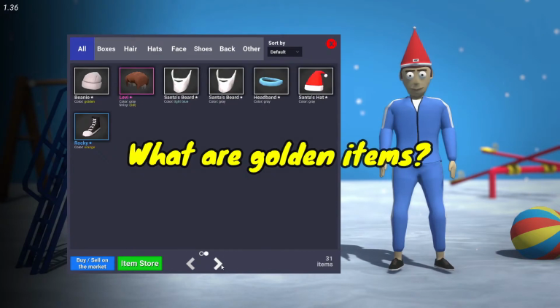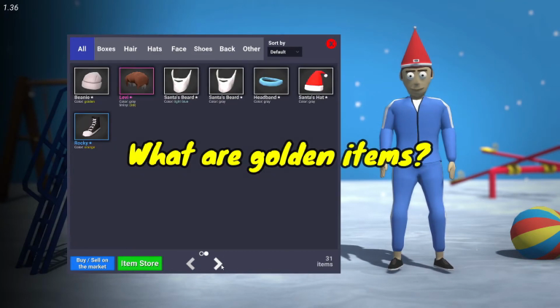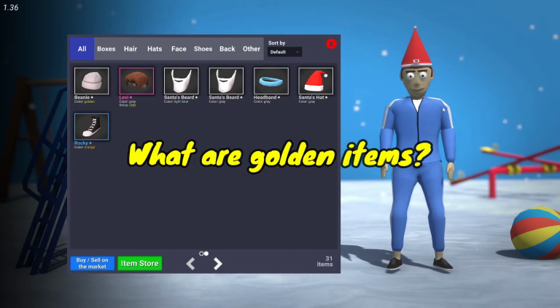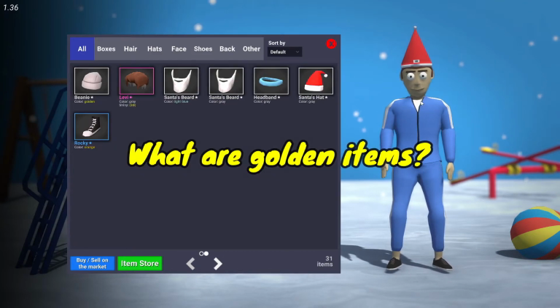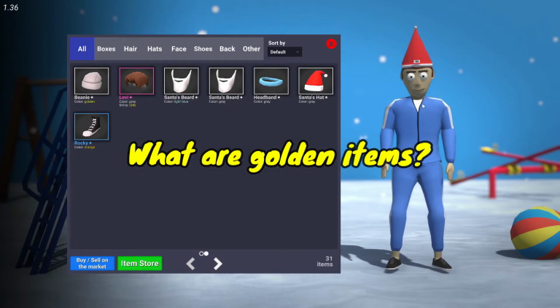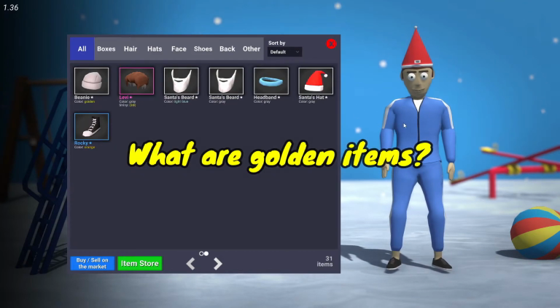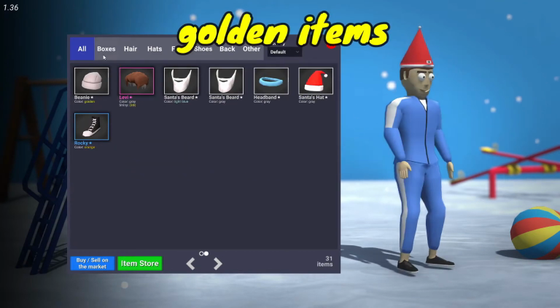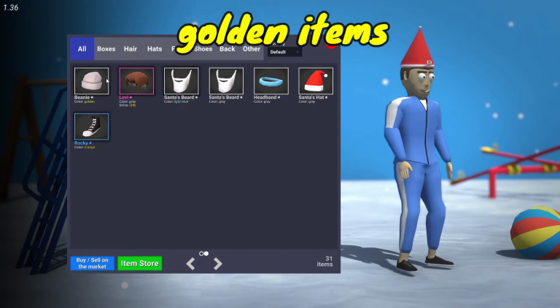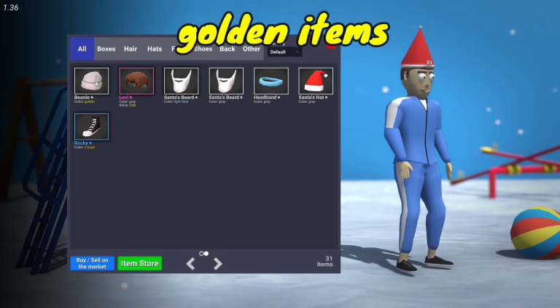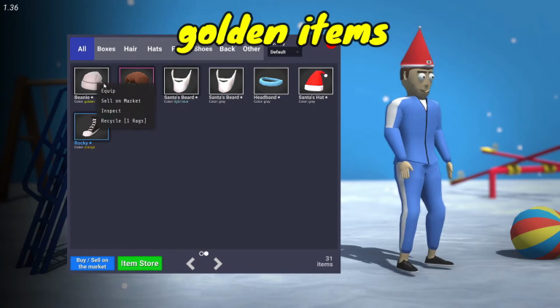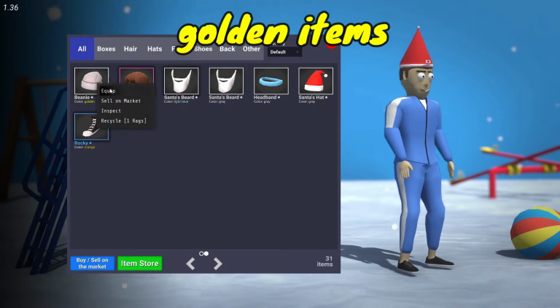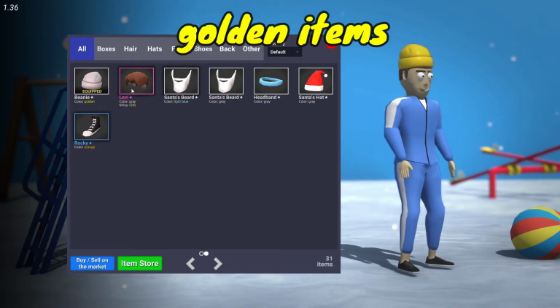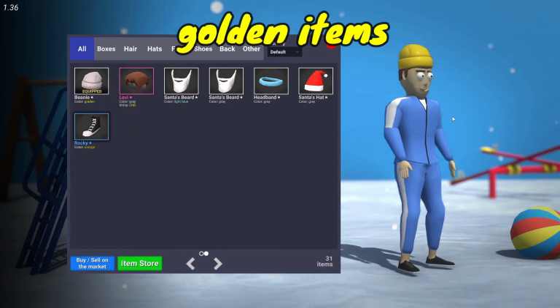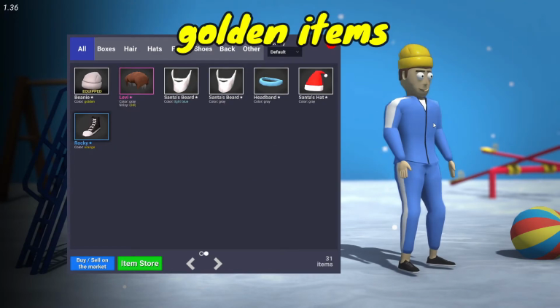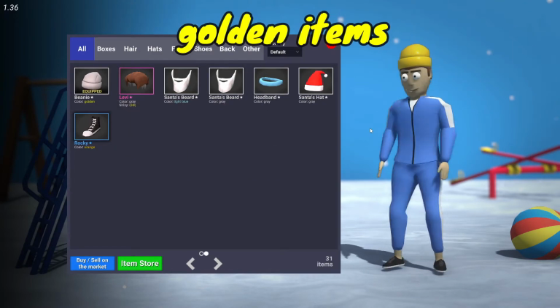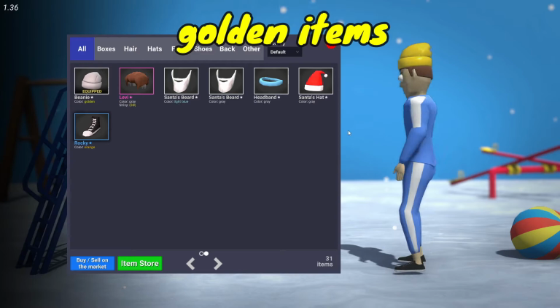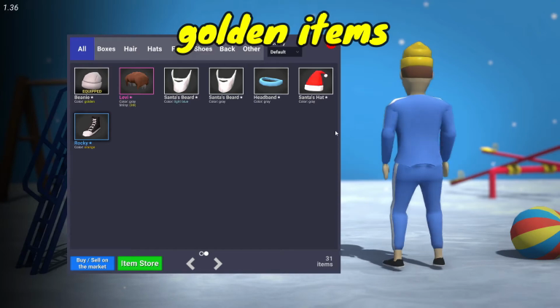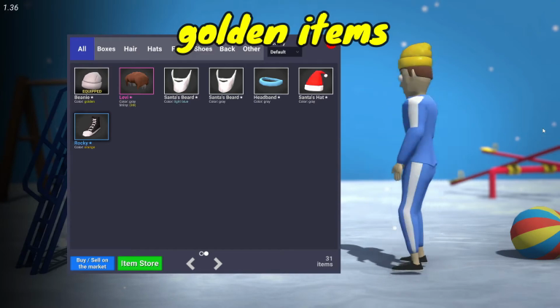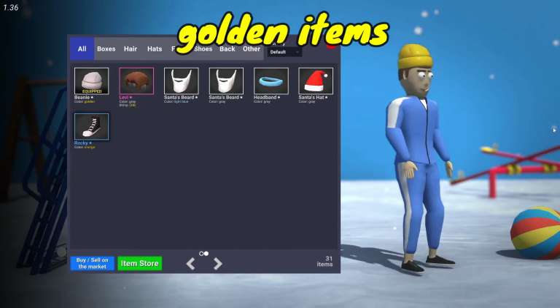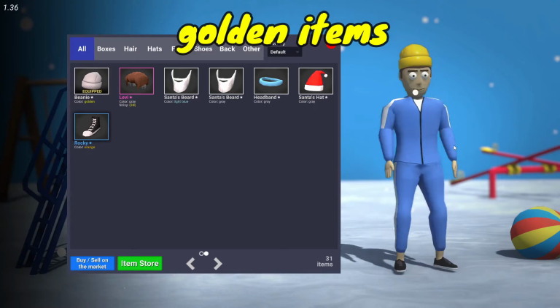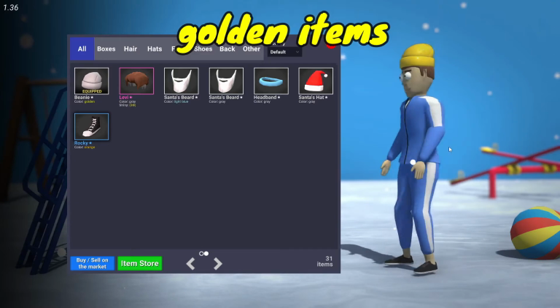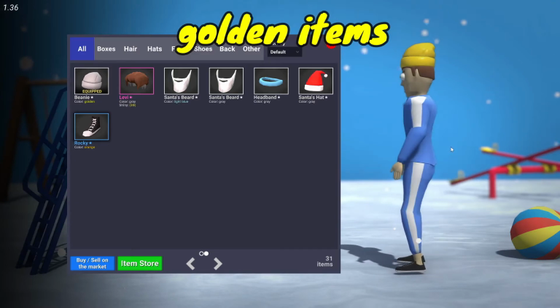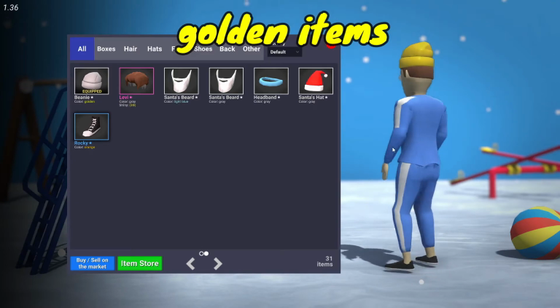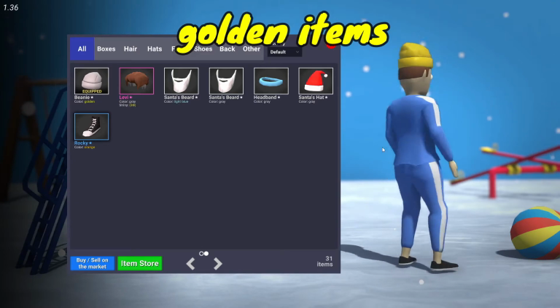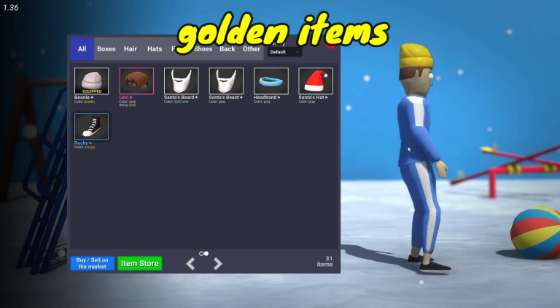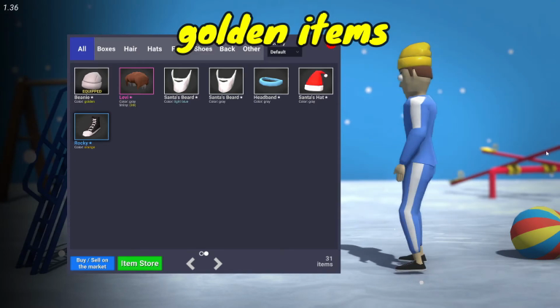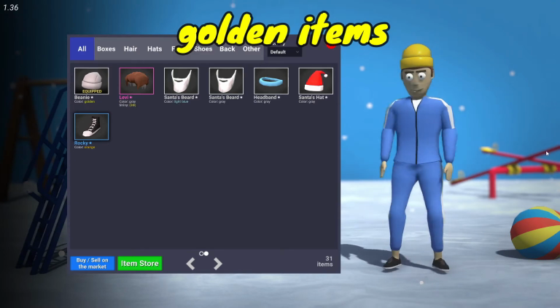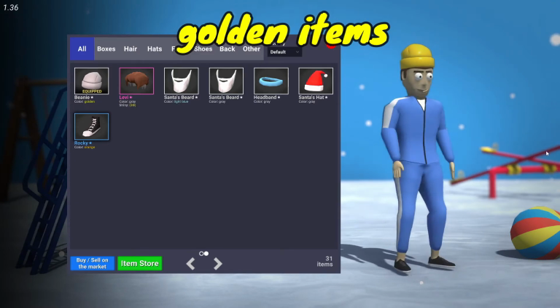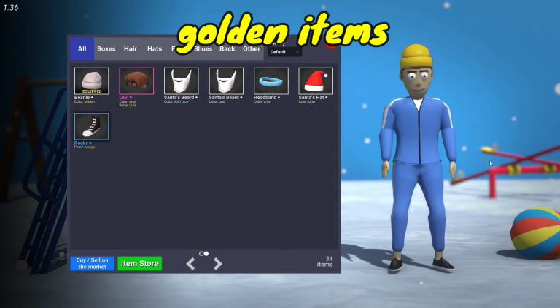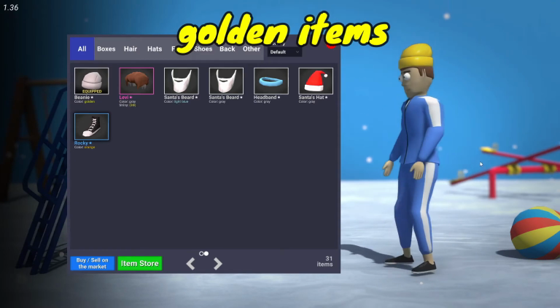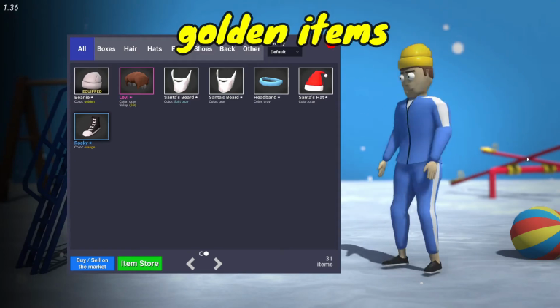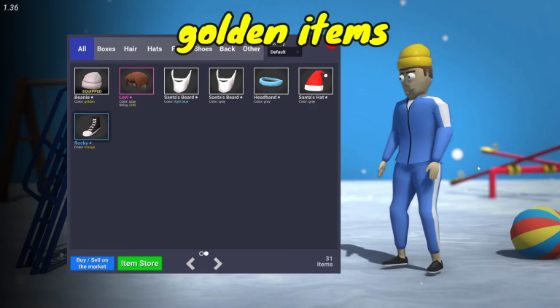What are gold items? So this is what gold items look like. They're dog shit — they literally look like a fucking mustard bottle.